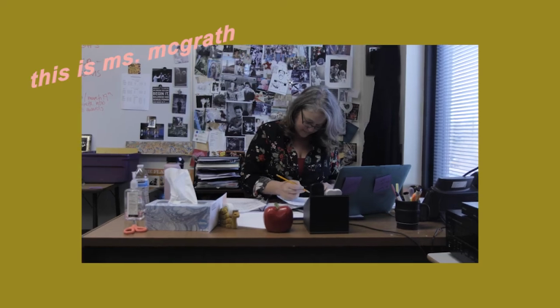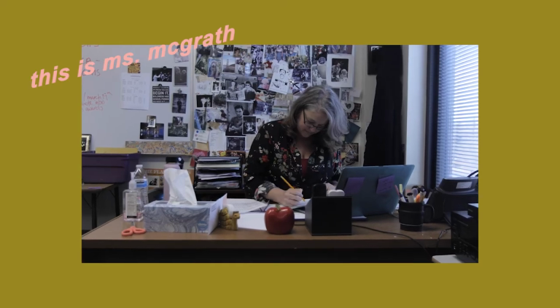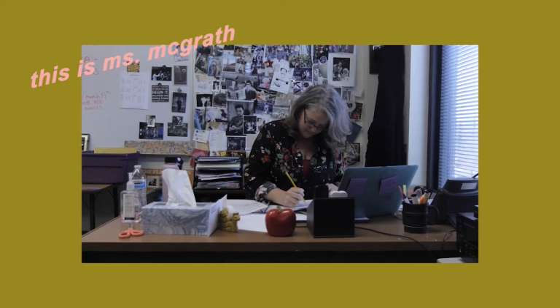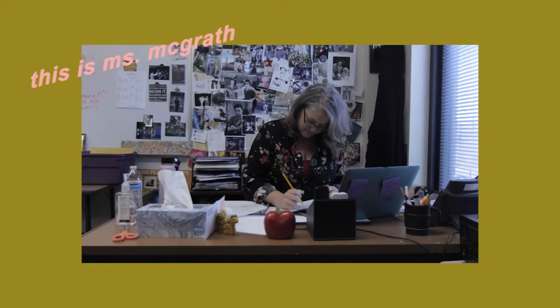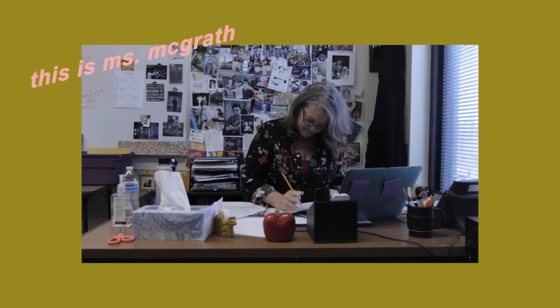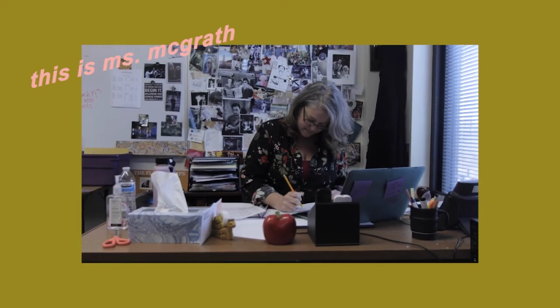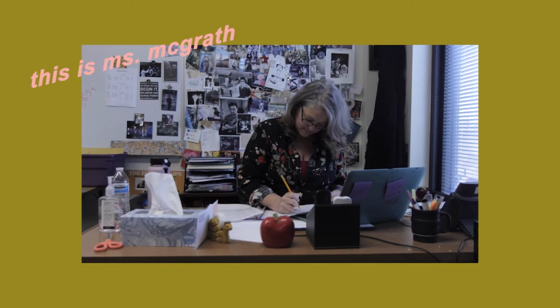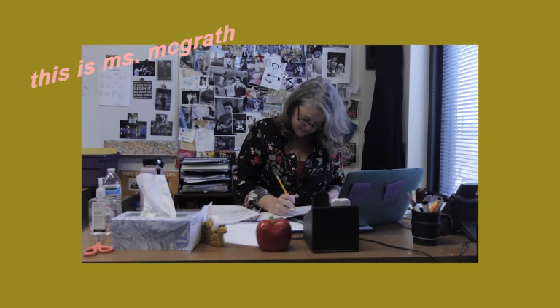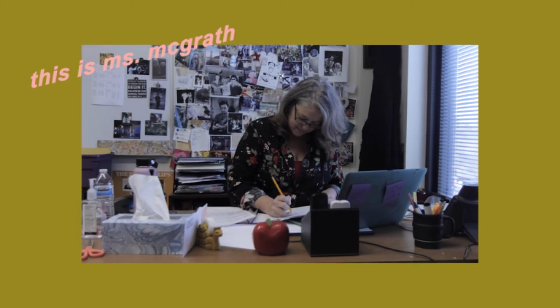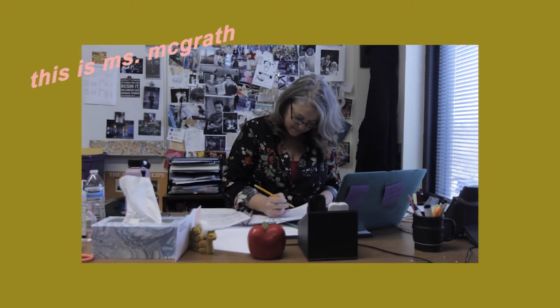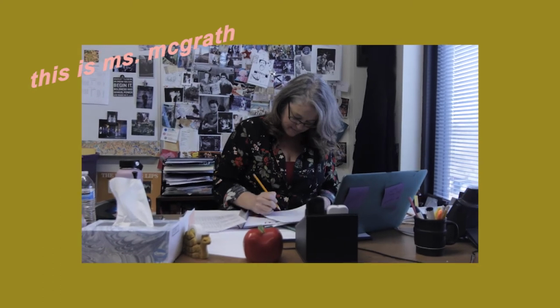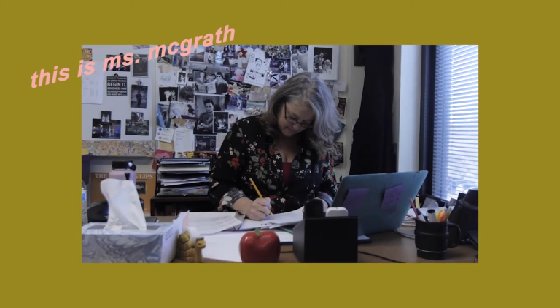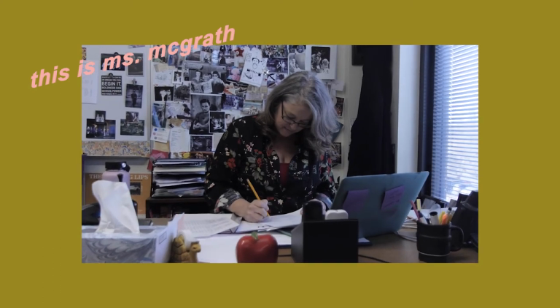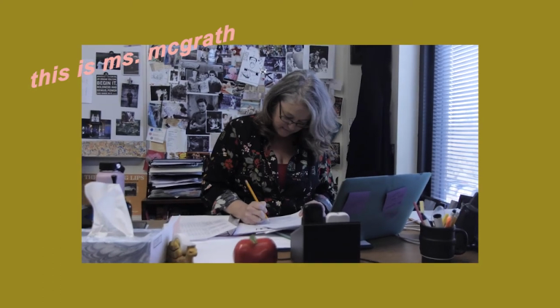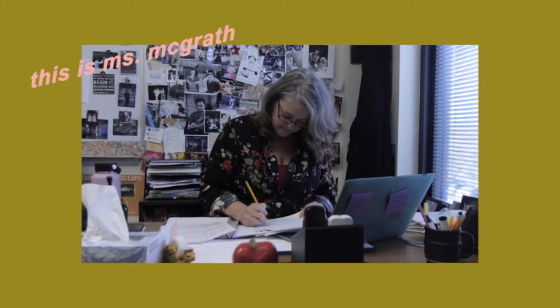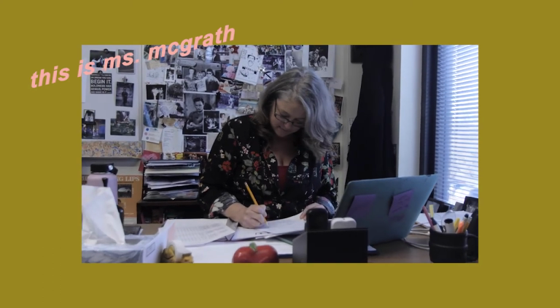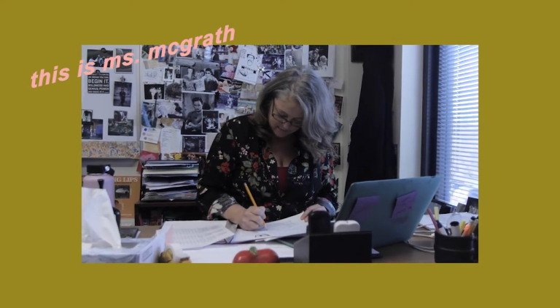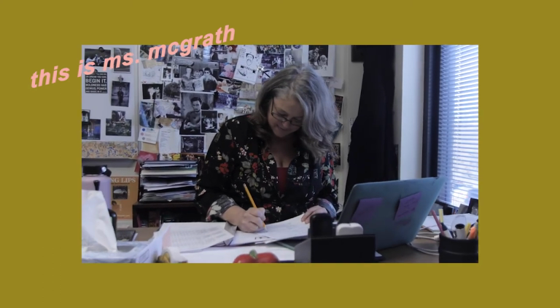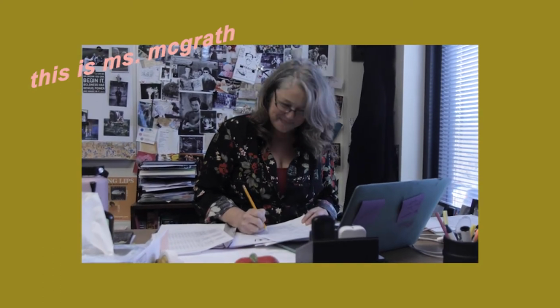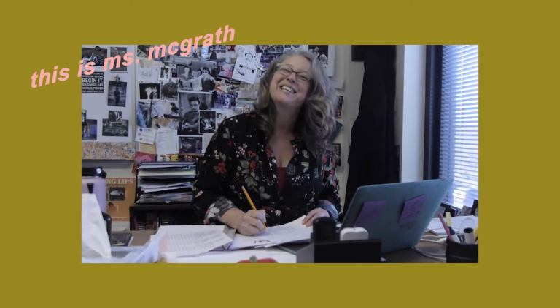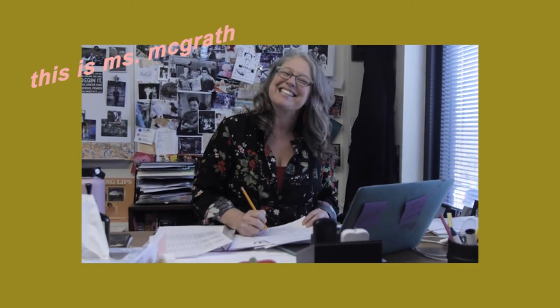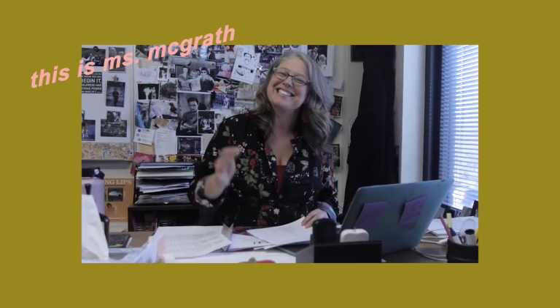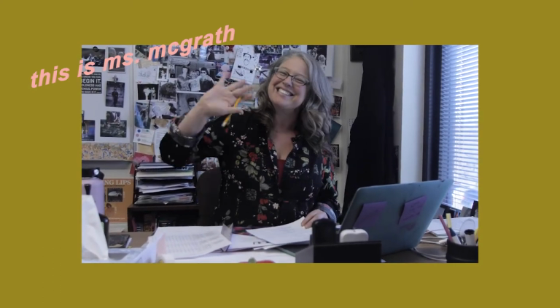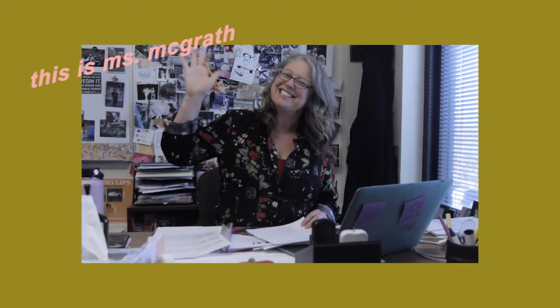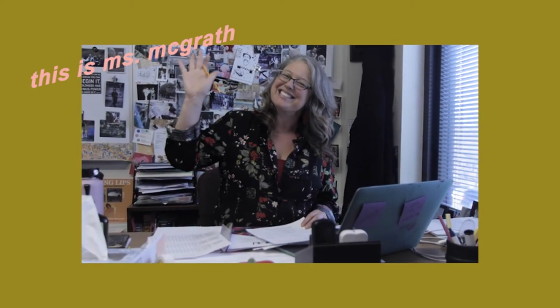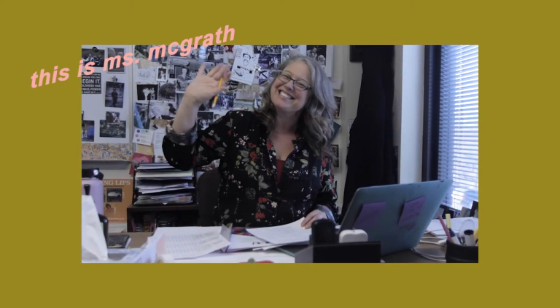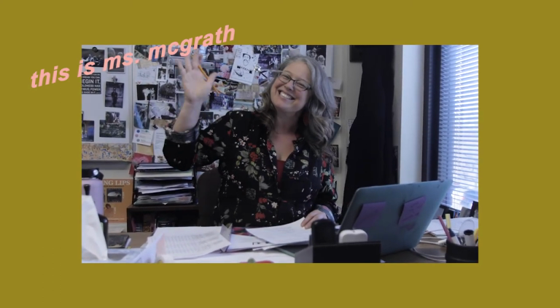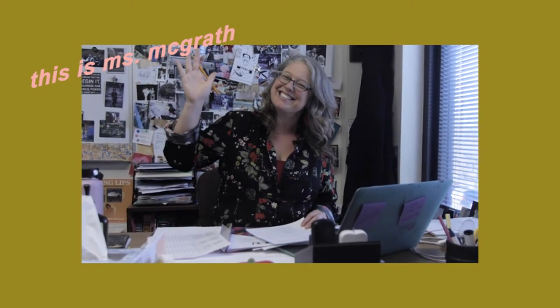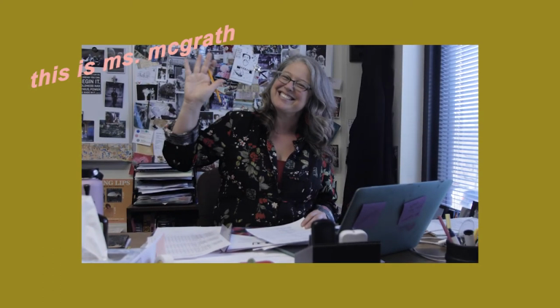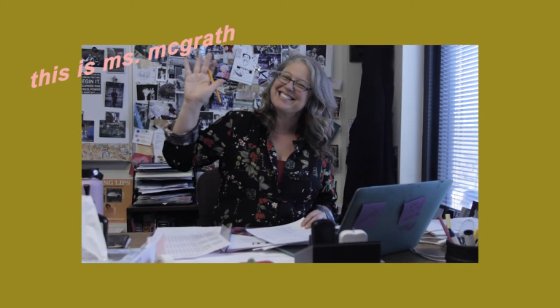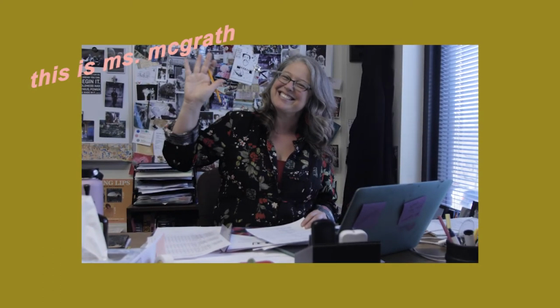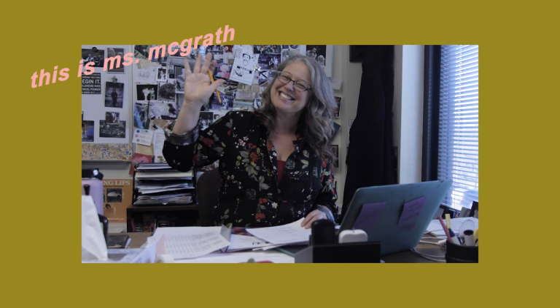This is Ms. McGrath. She is our pre-production teacher and so much fun to be with.